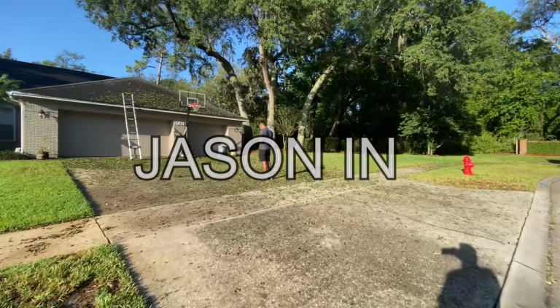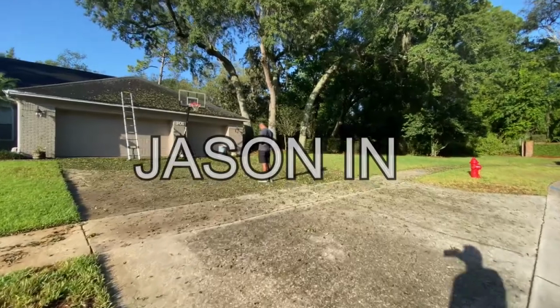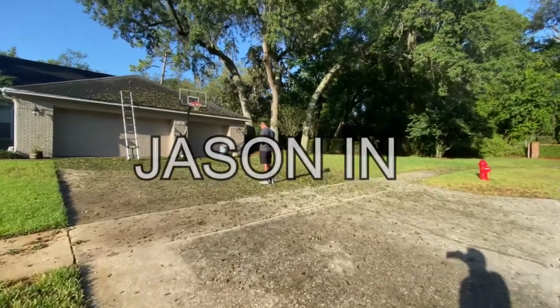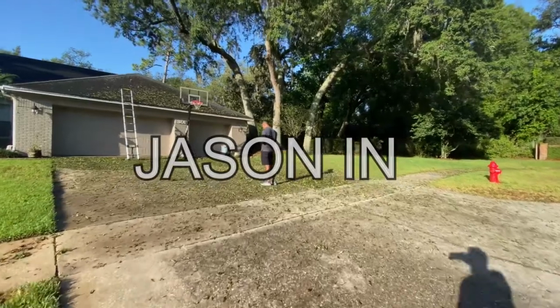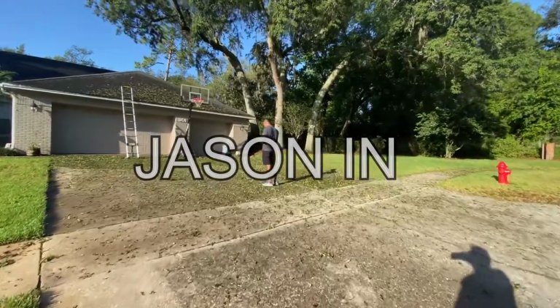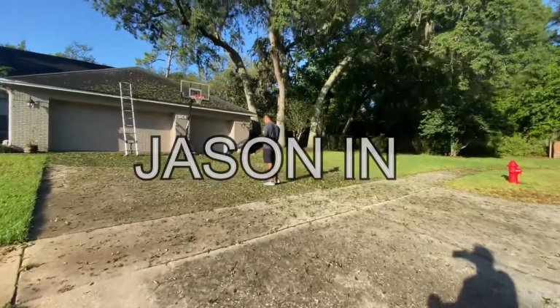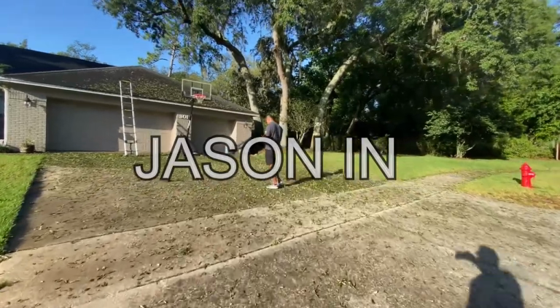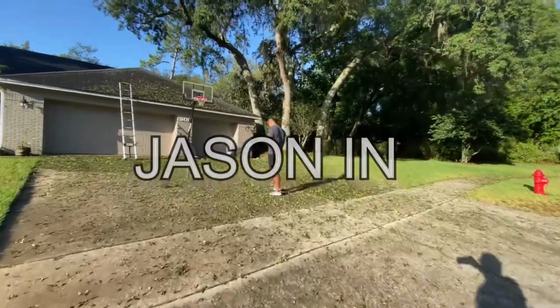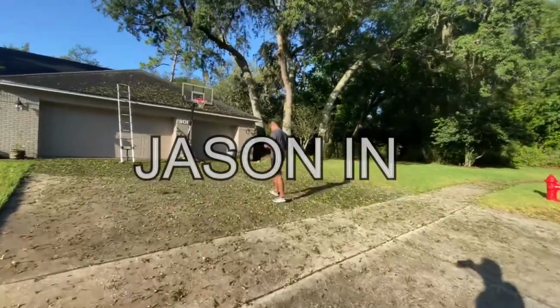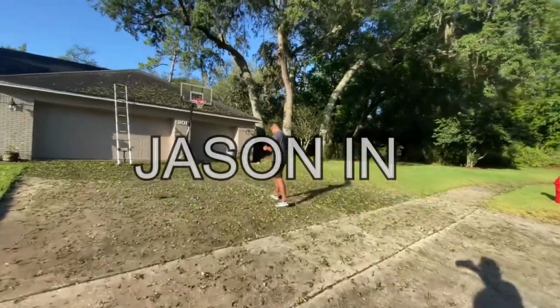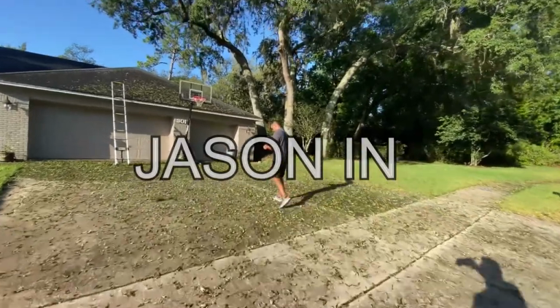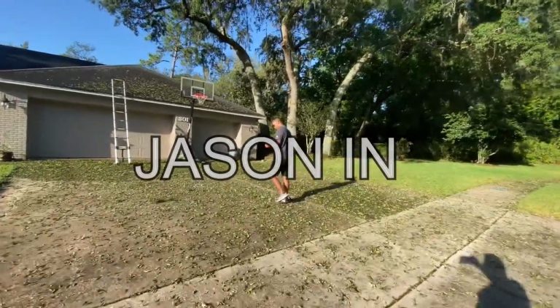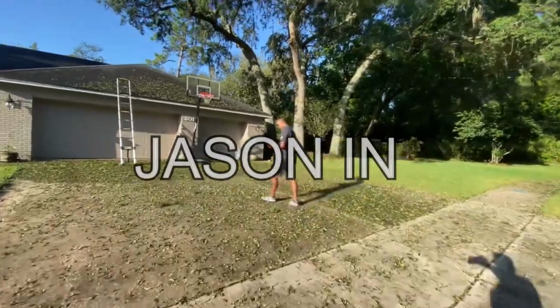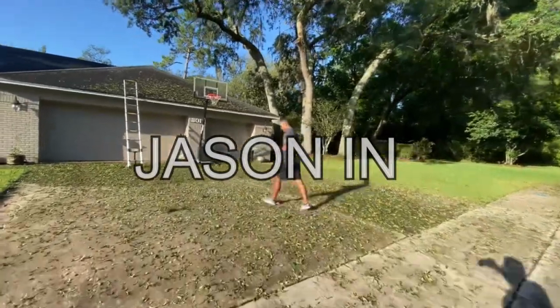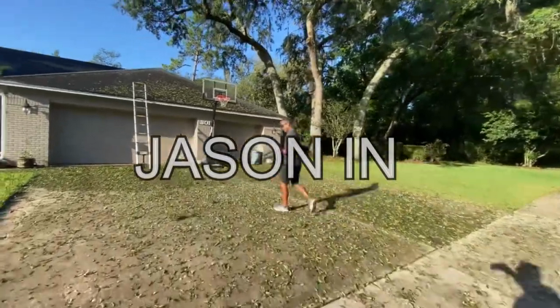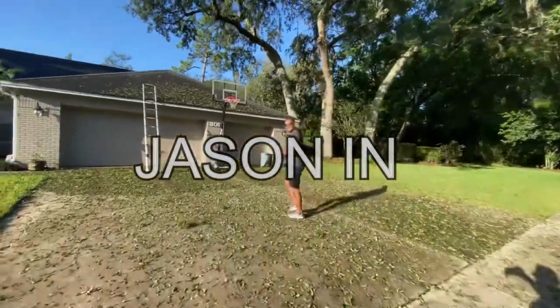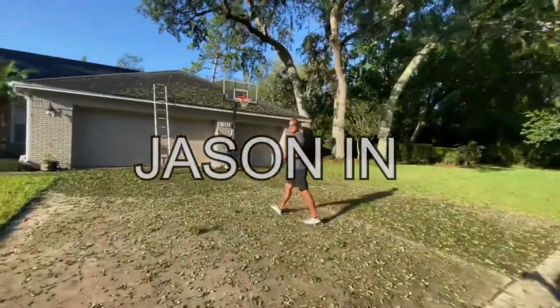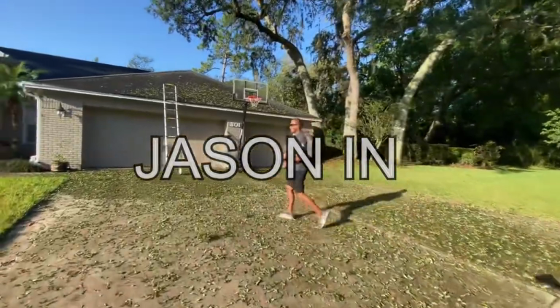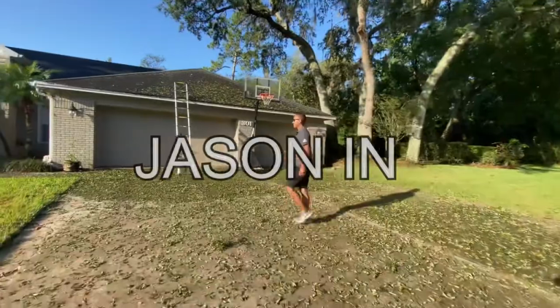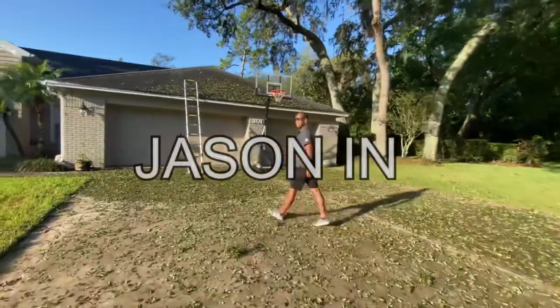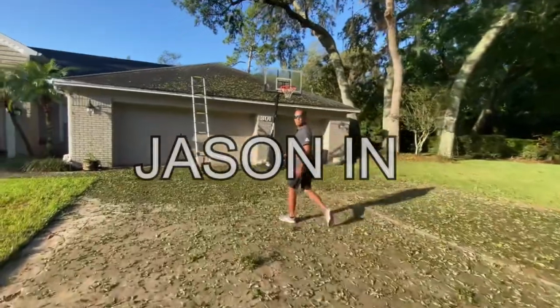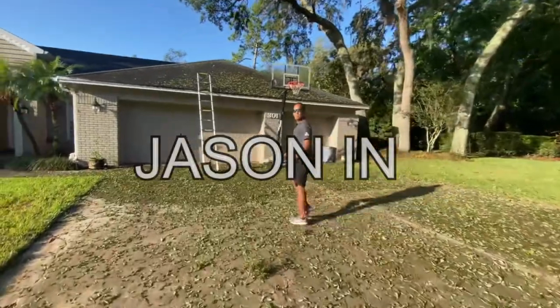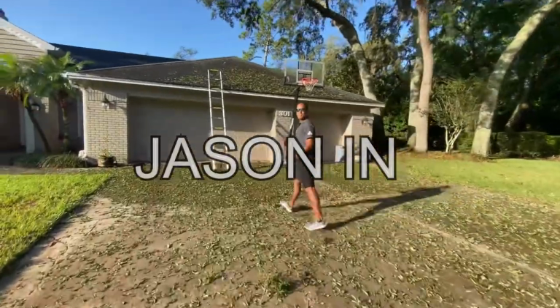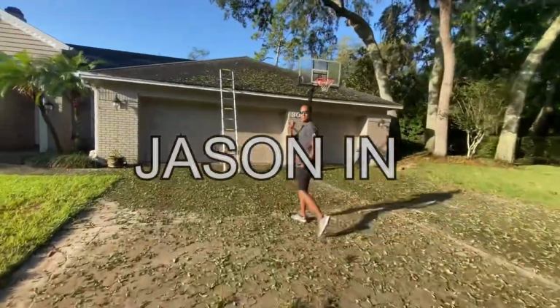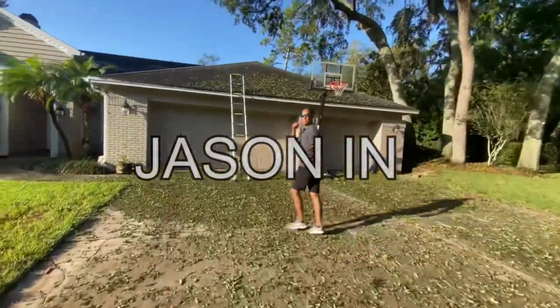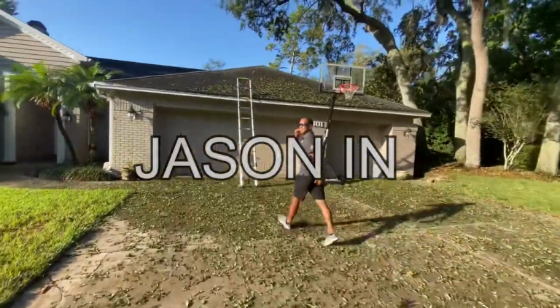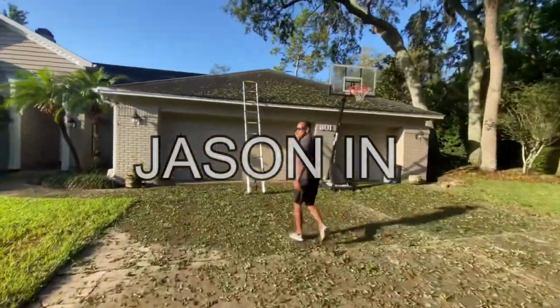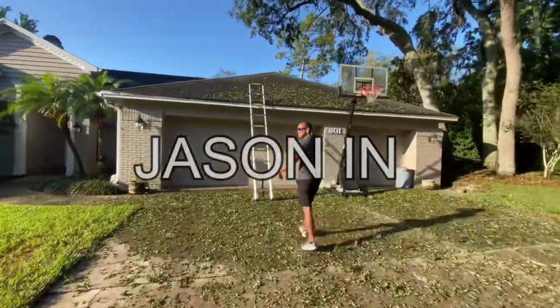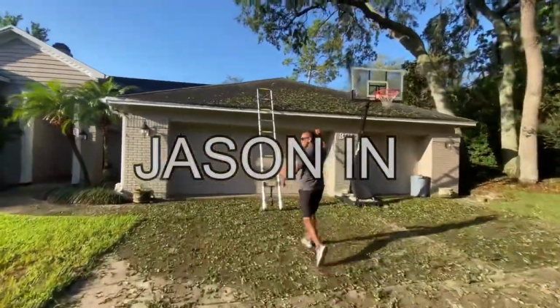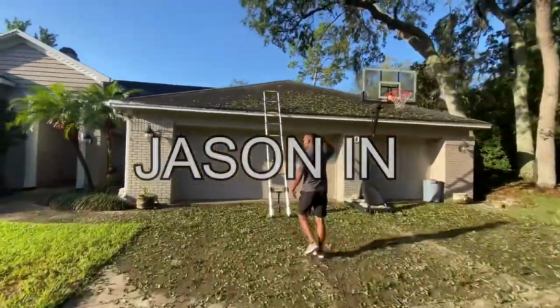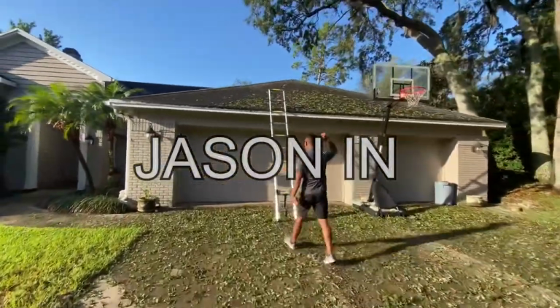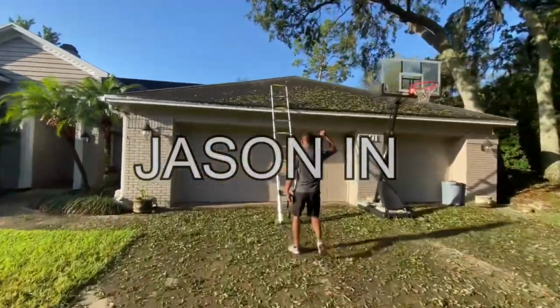Jason in. The man. One minute in the neighborhood — we already got on the roof.